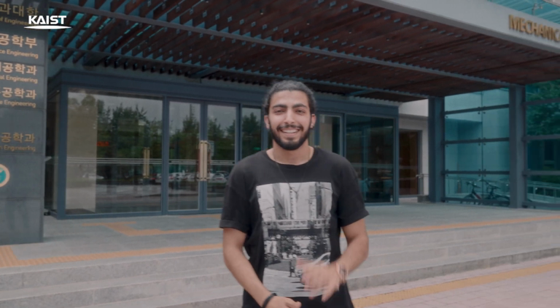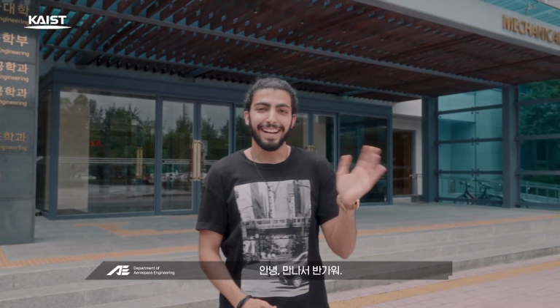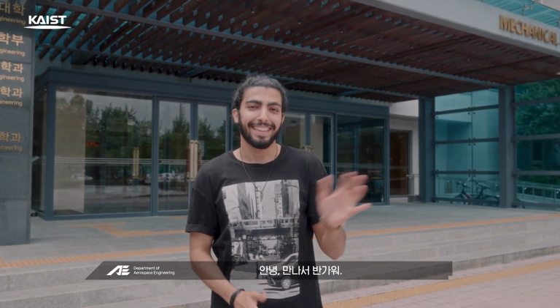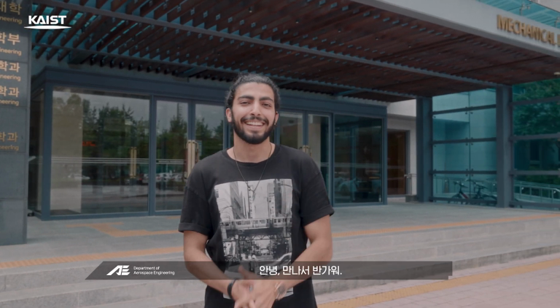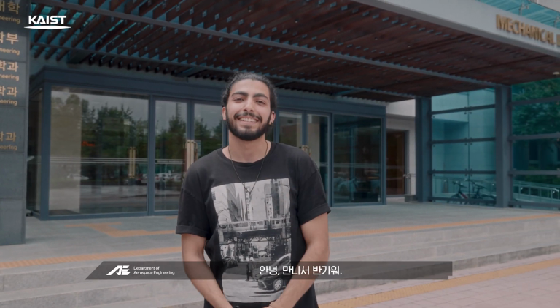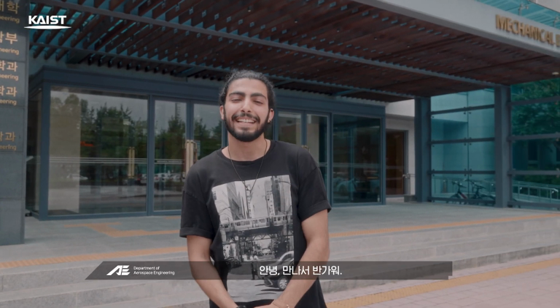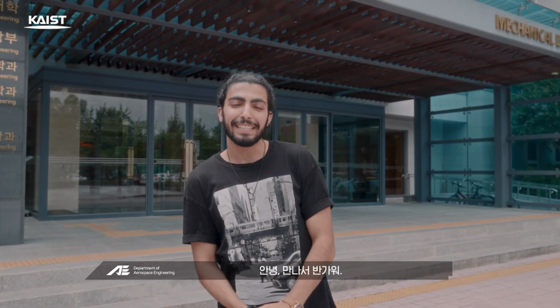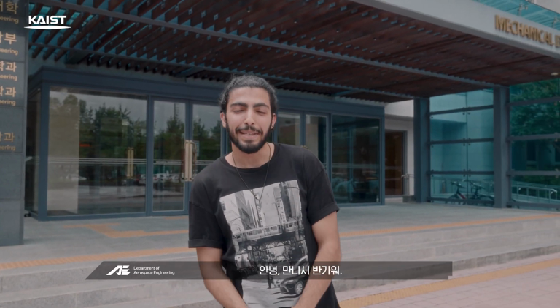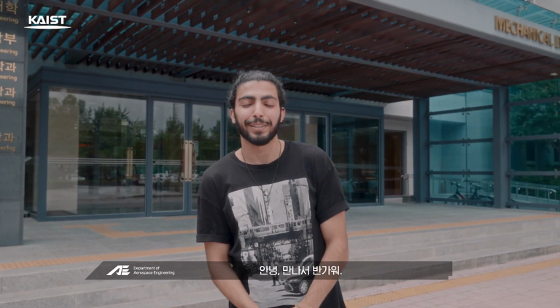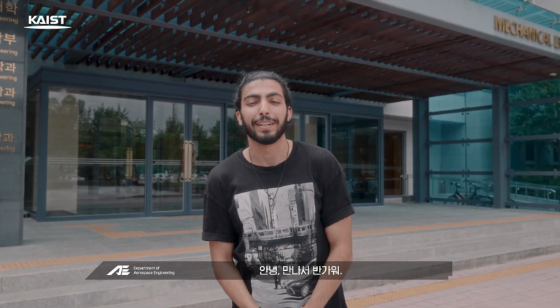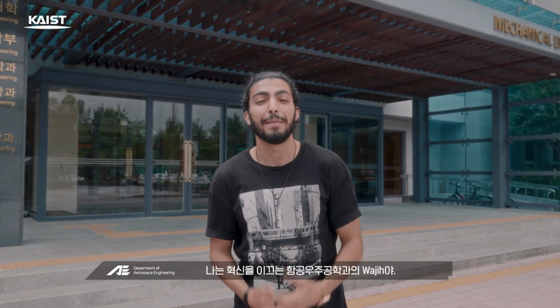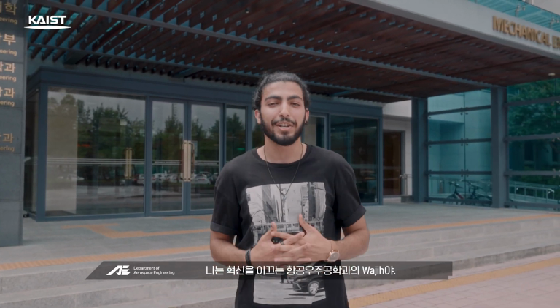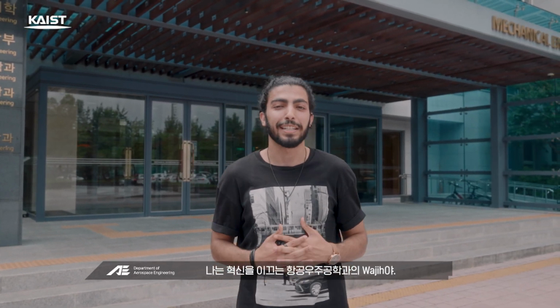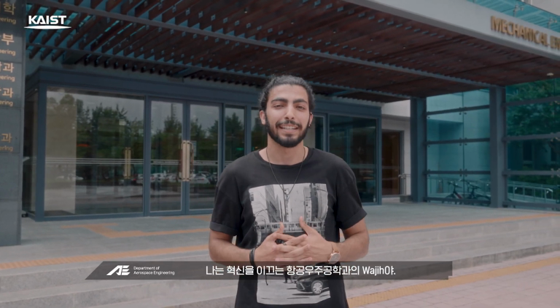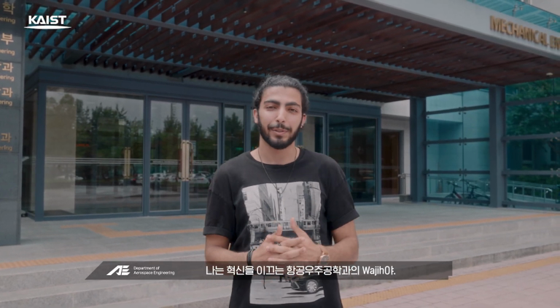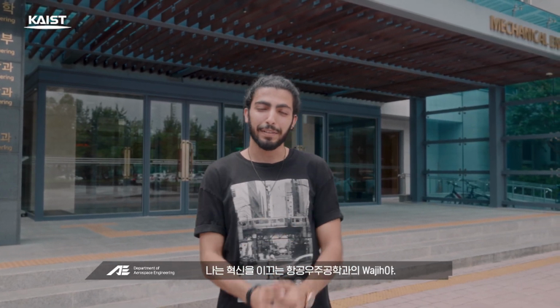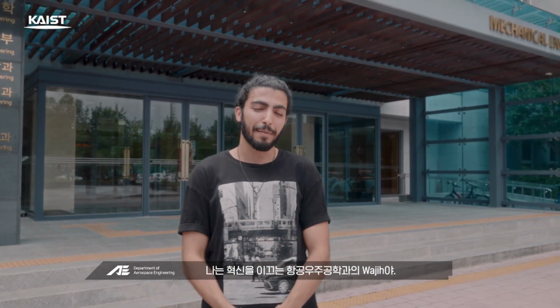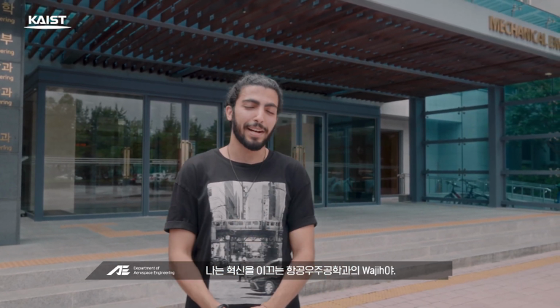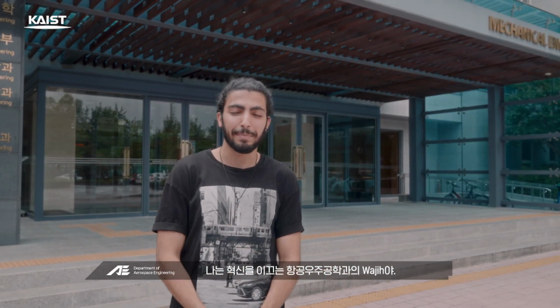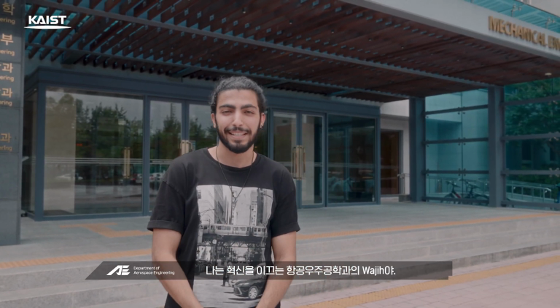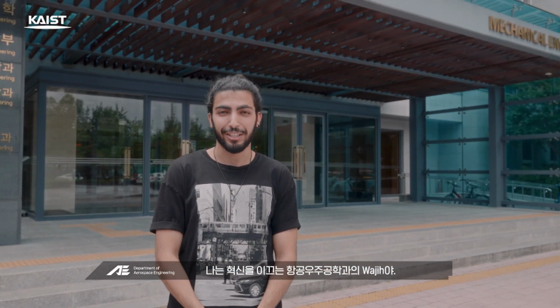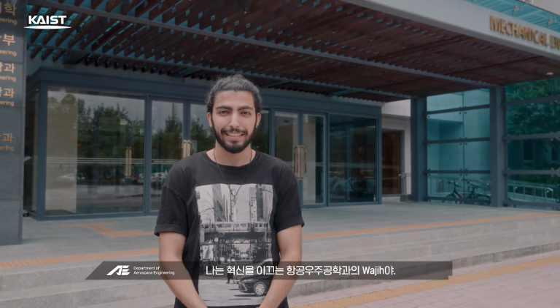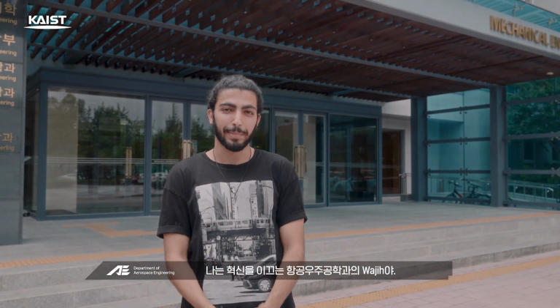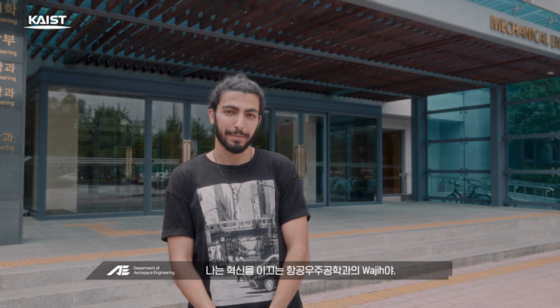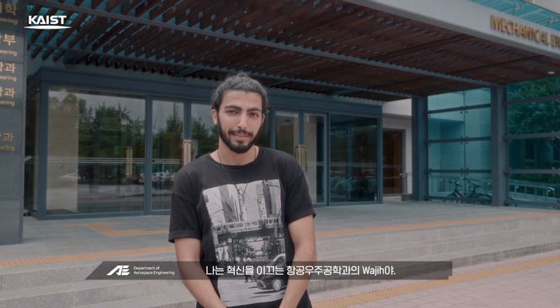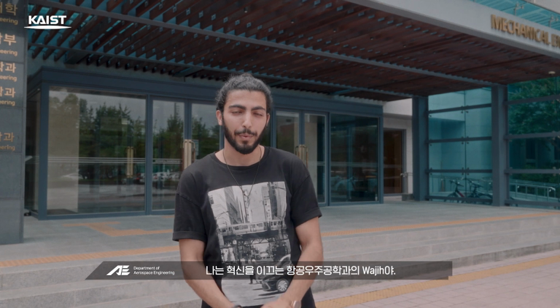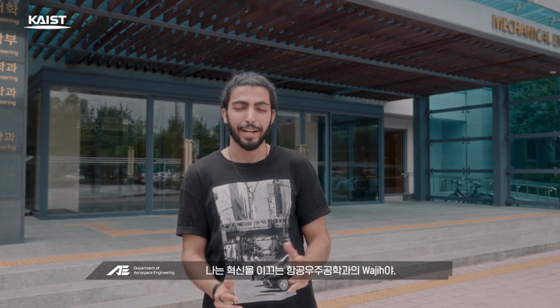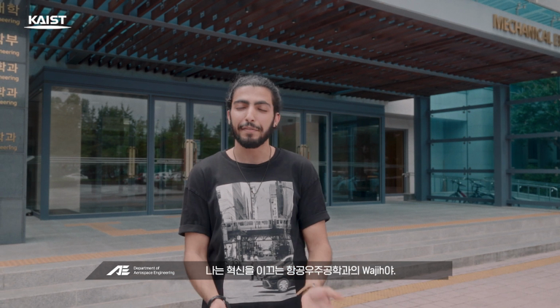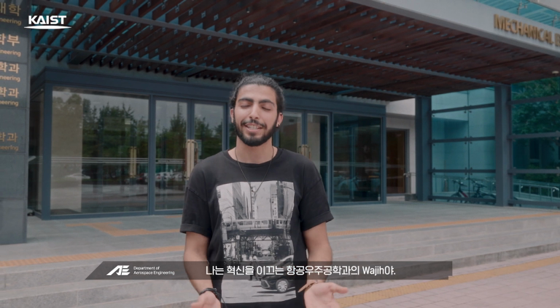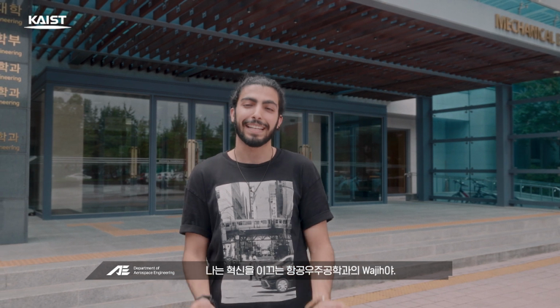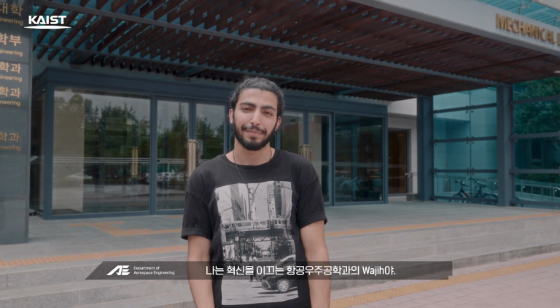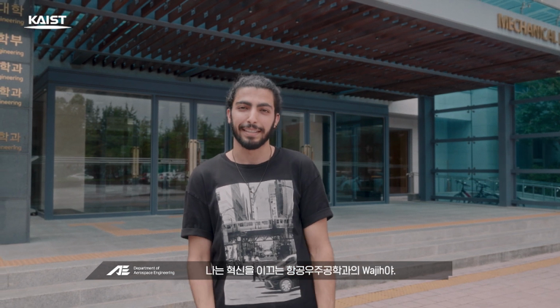Hi there, nice to meet you. I'm Wajie, a student from the Aerospace Engineering Department, where innovation takes flight.